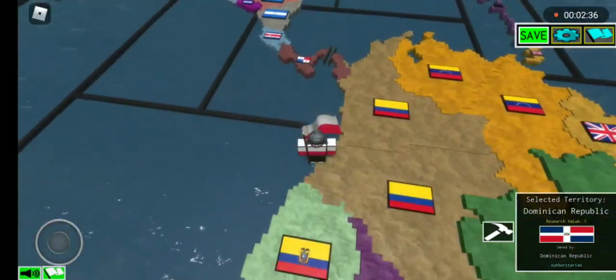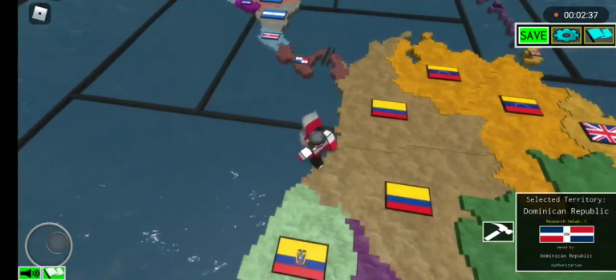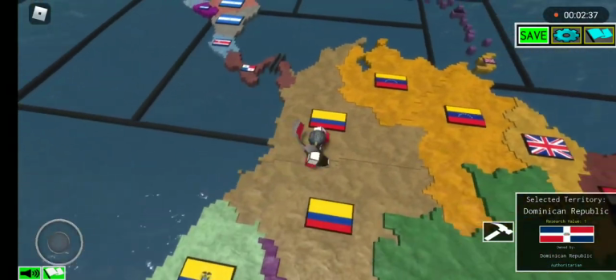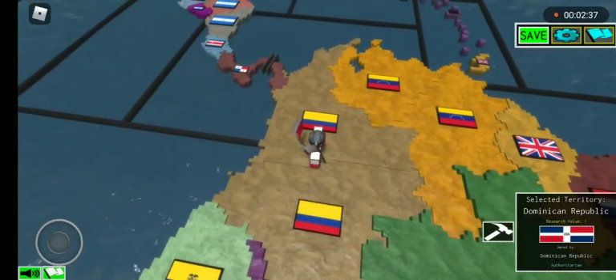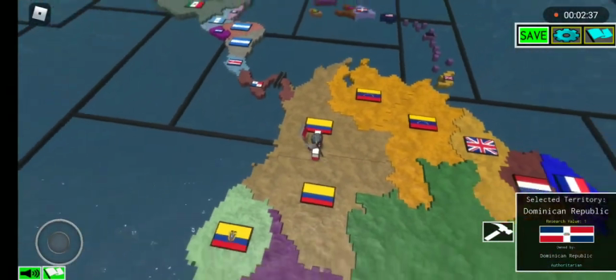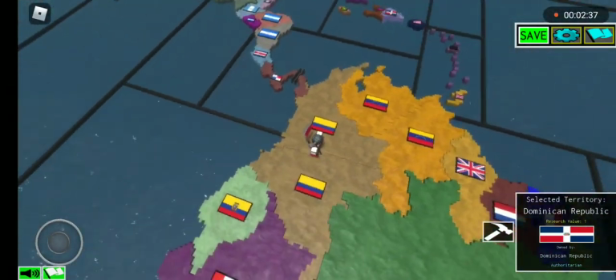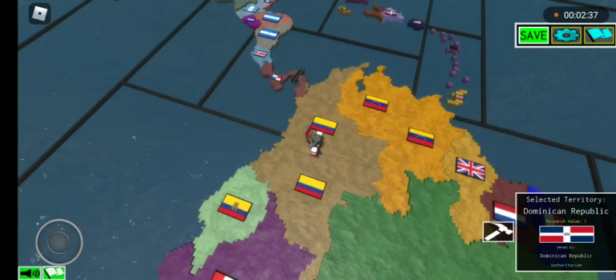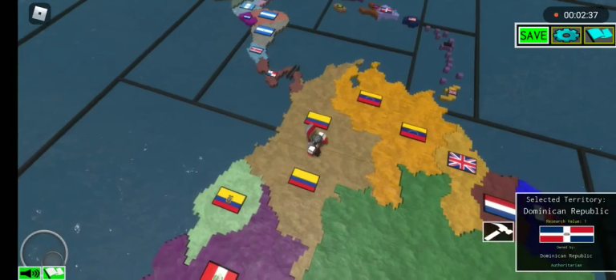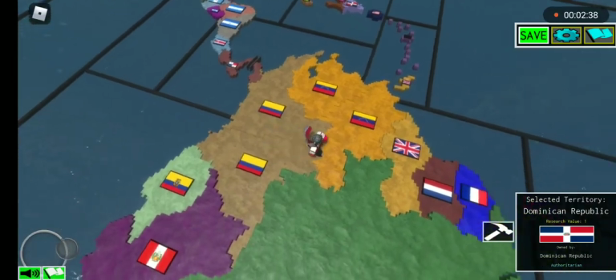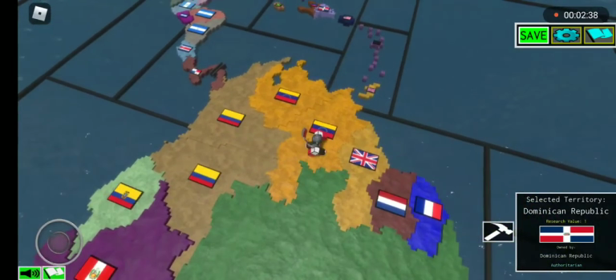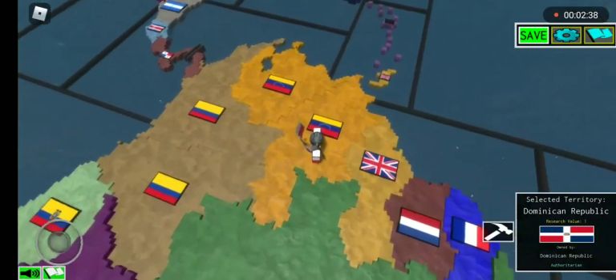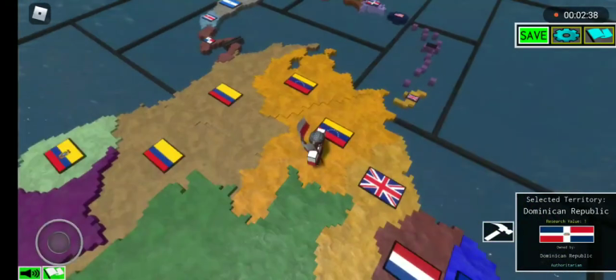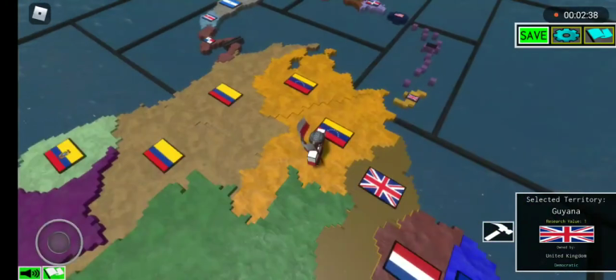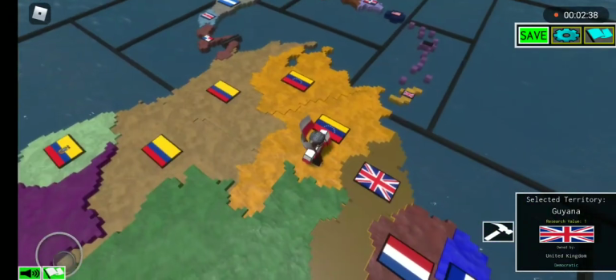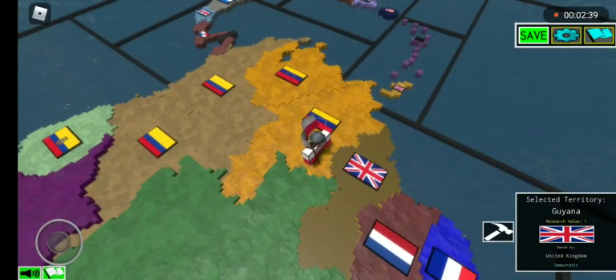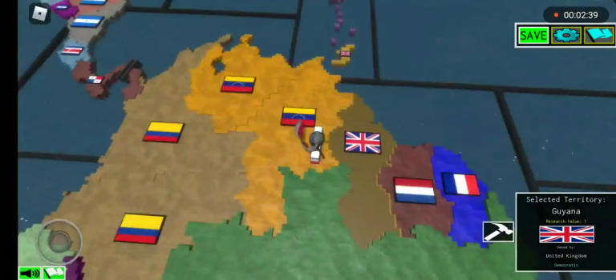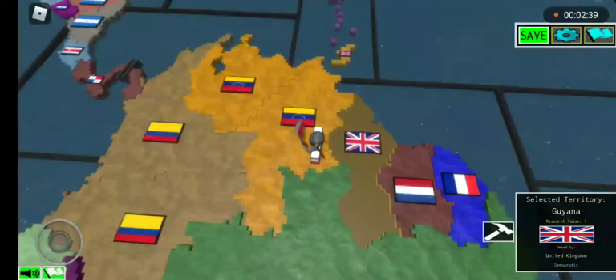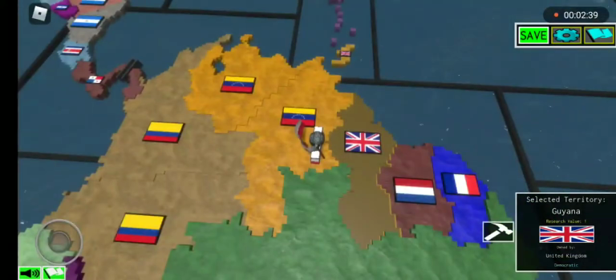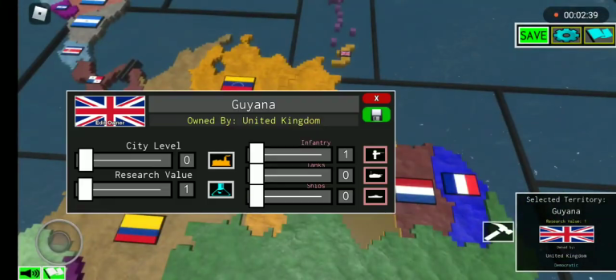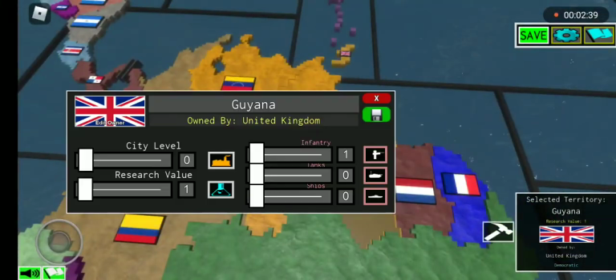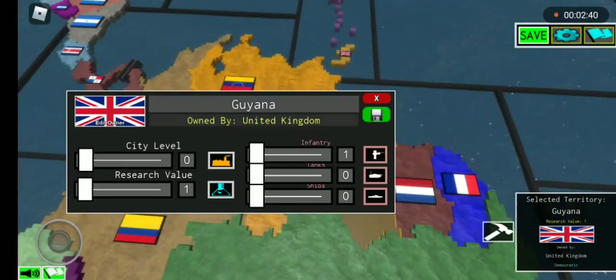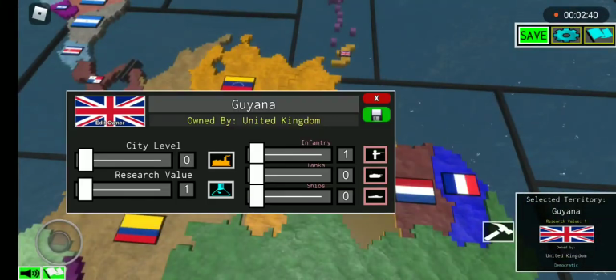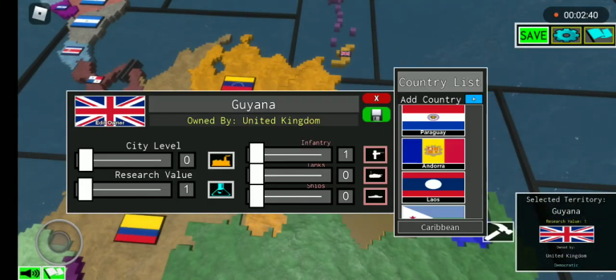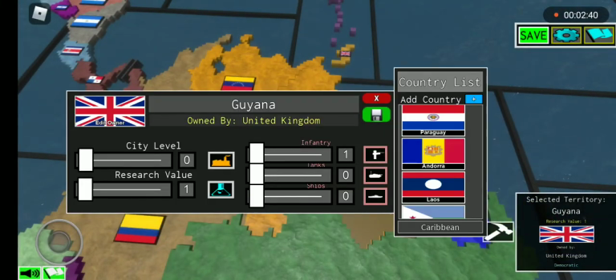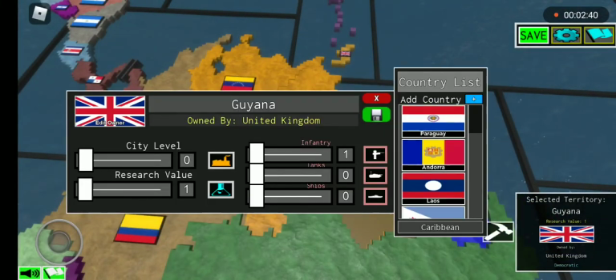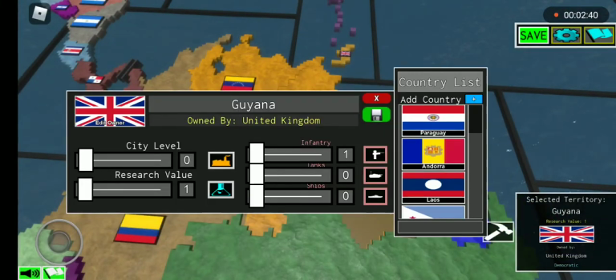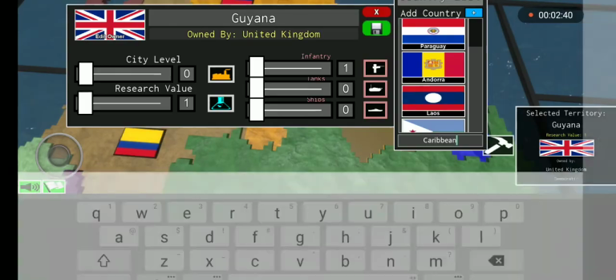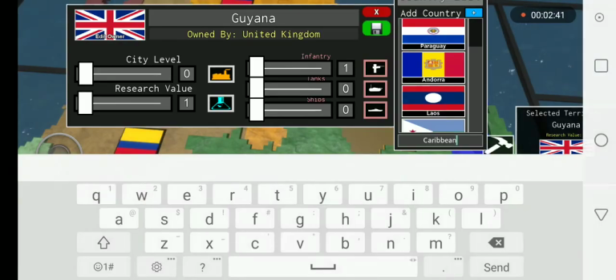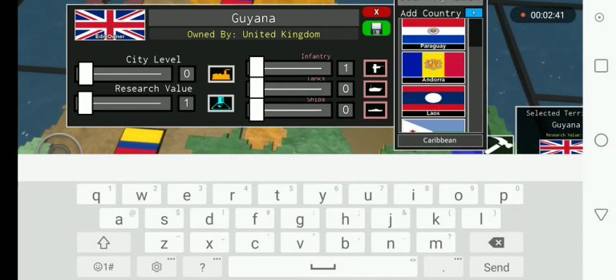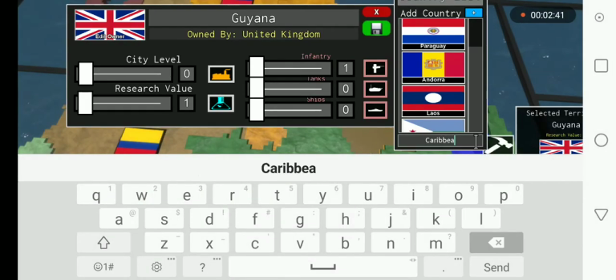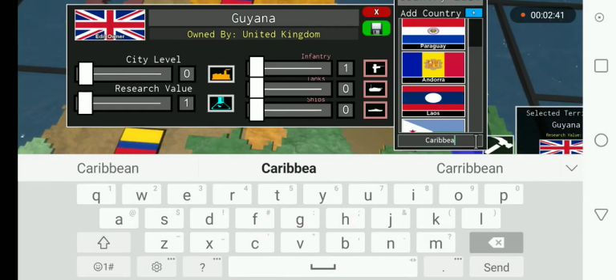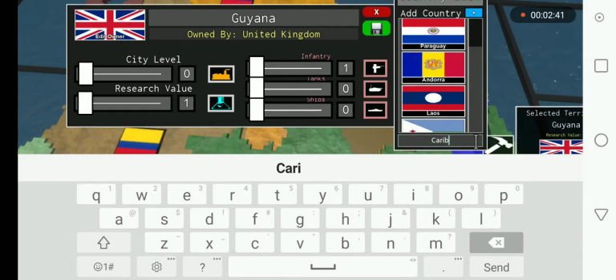Change the Dominican Republic to a democracy. Central America looks fine but Guyana and Suriname need to be independent.